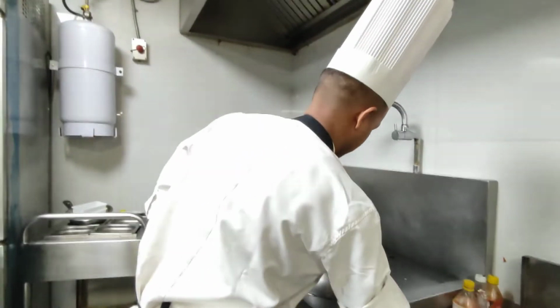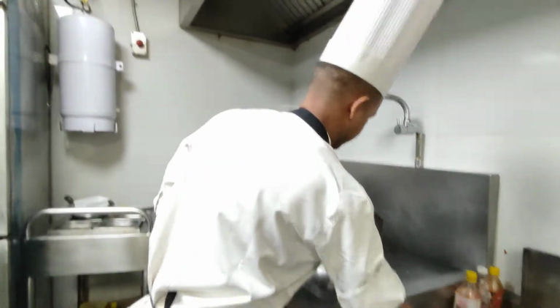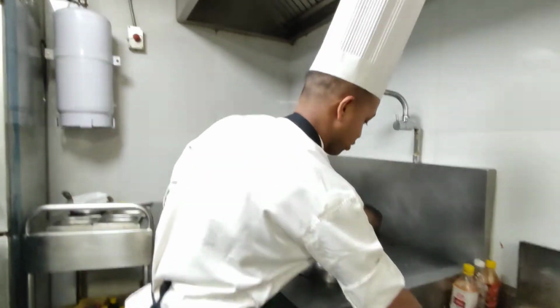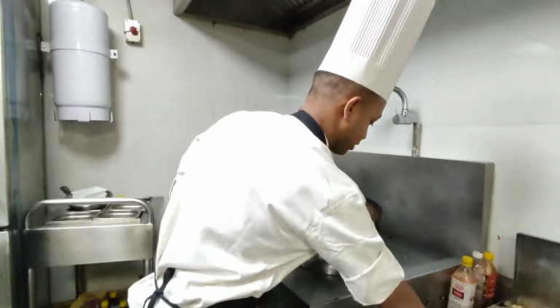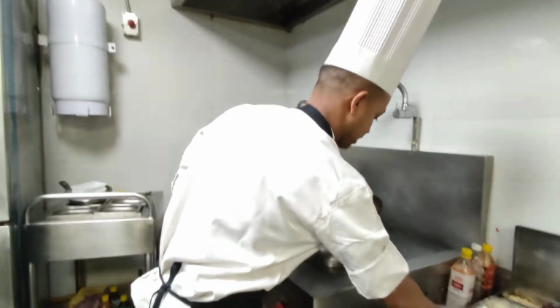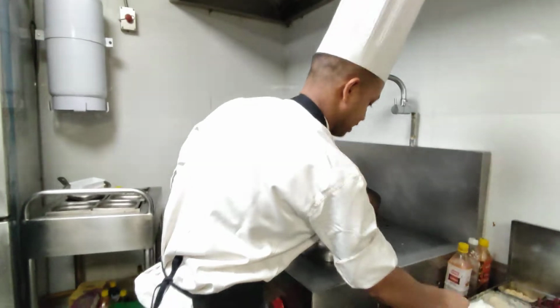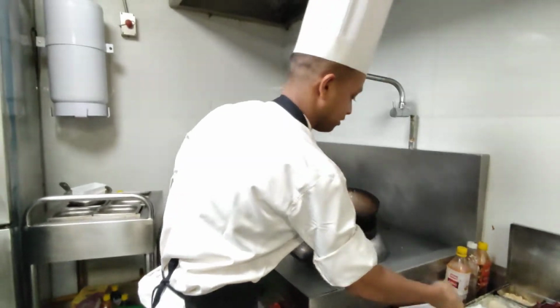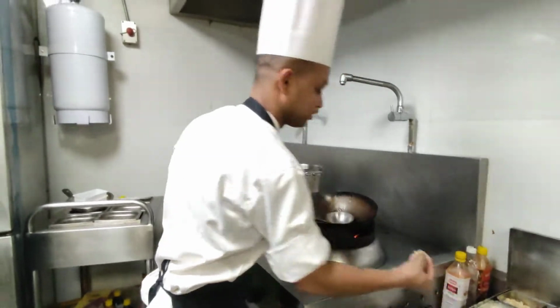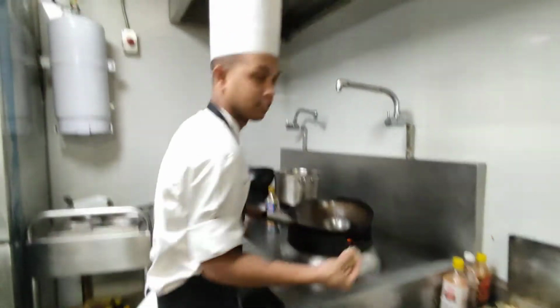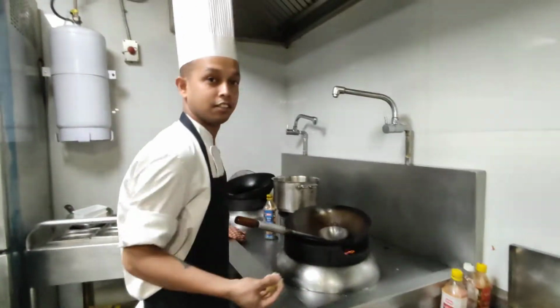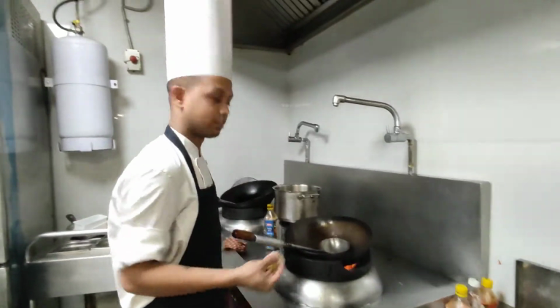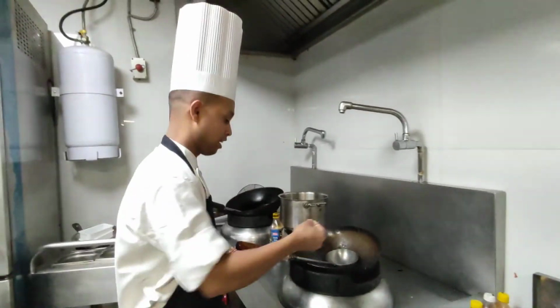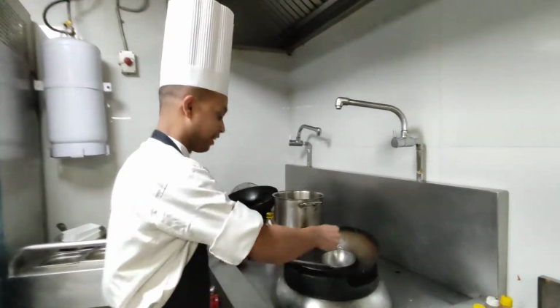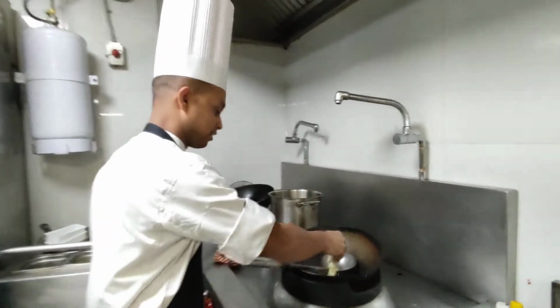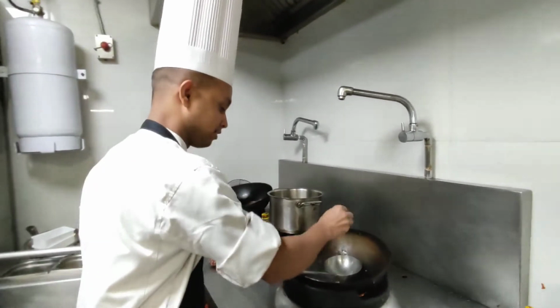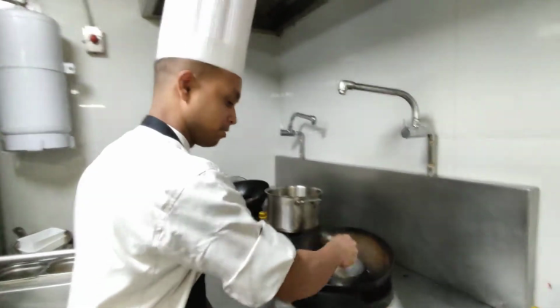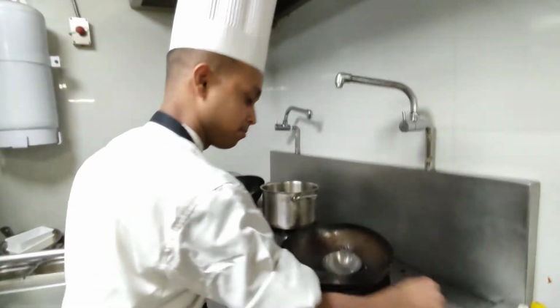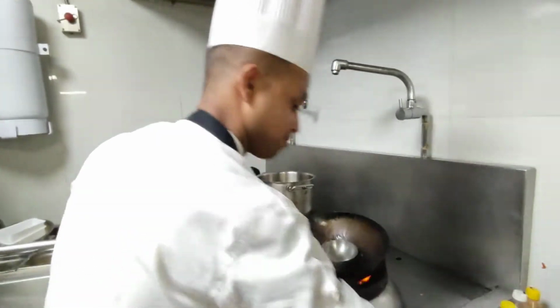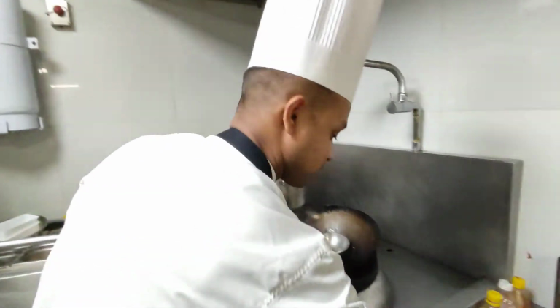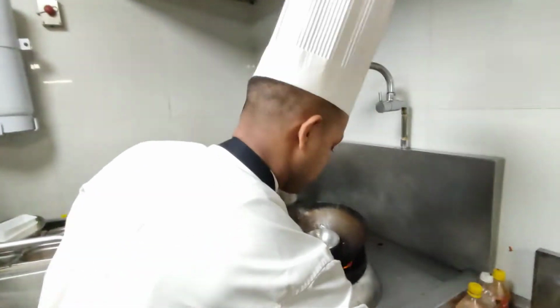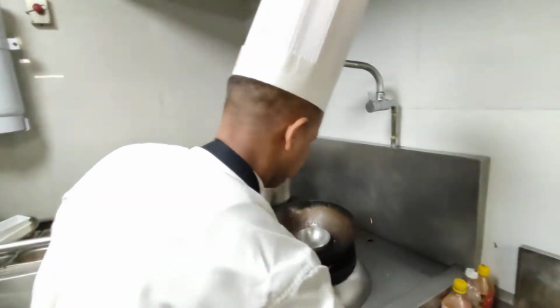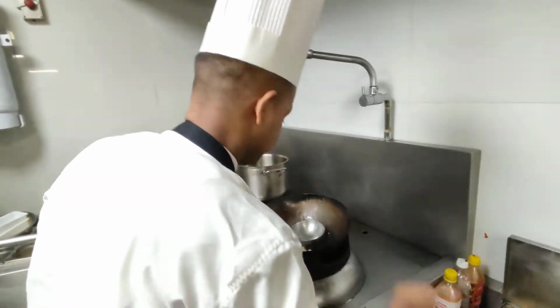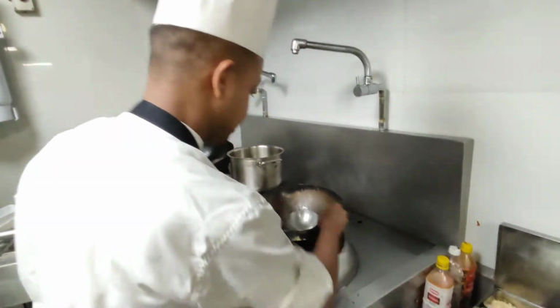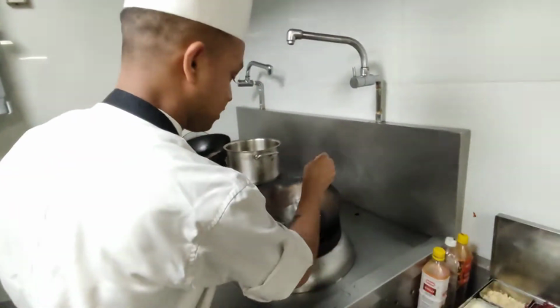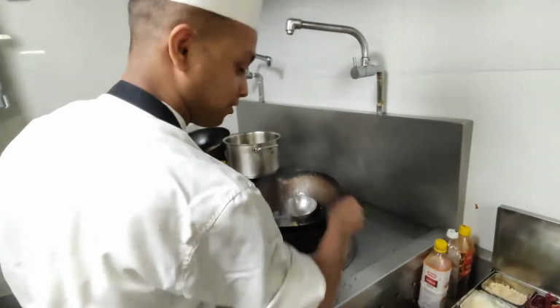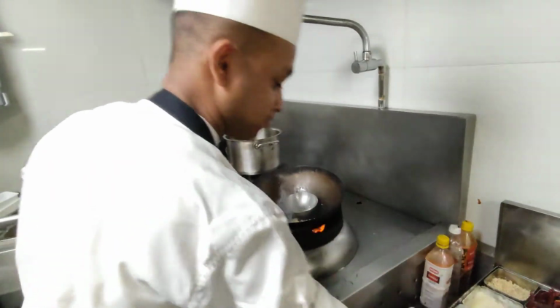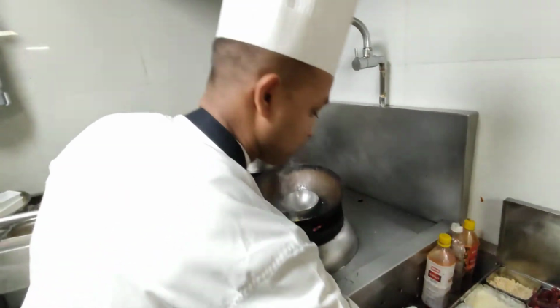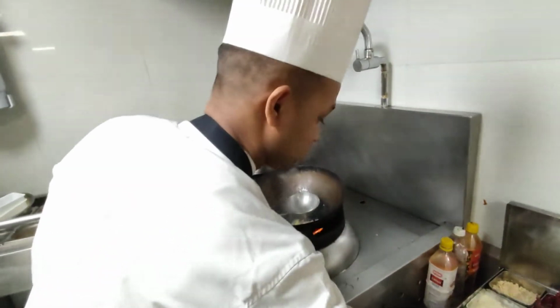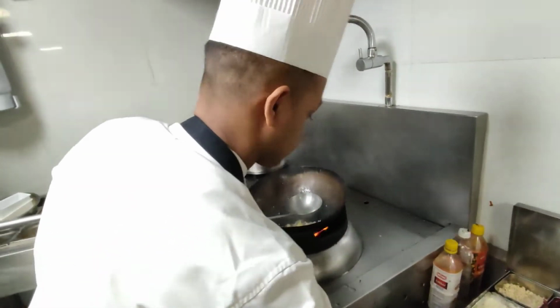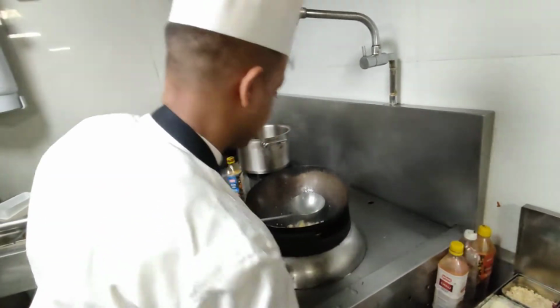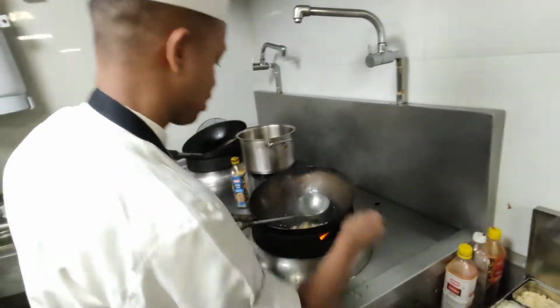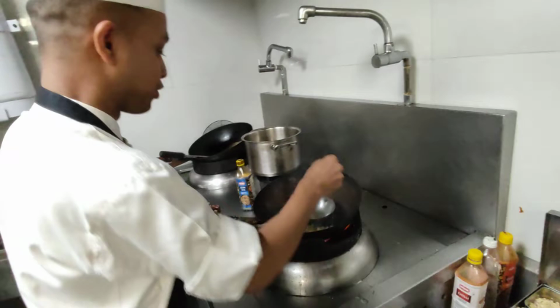So the French is cooked. Garlic, ginger, and milk.